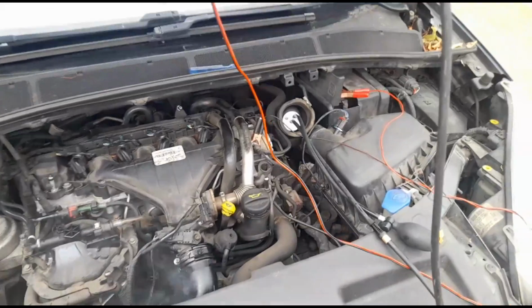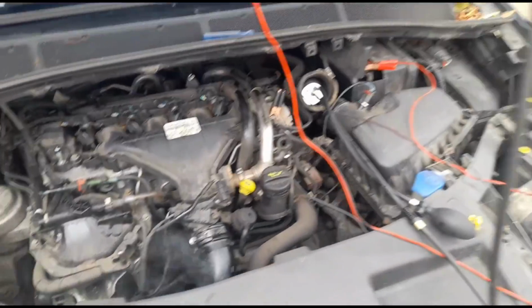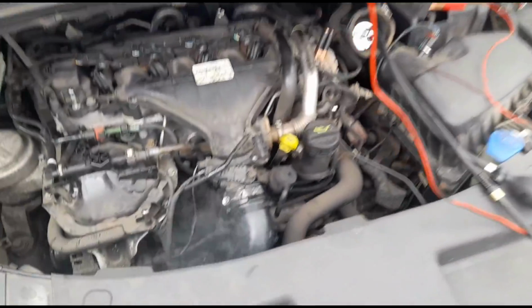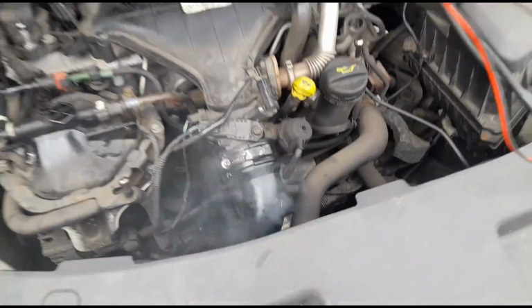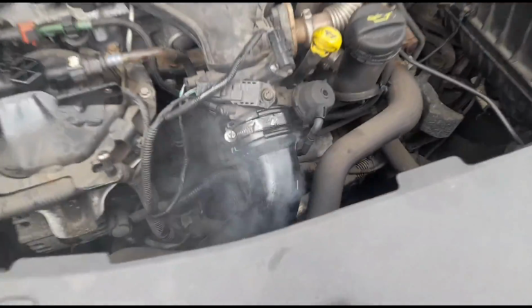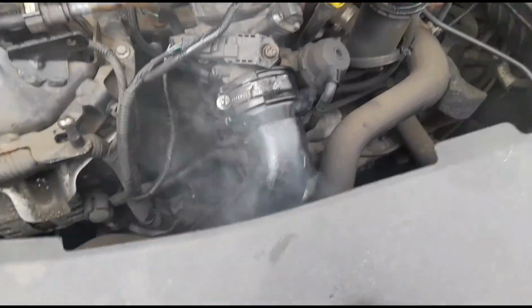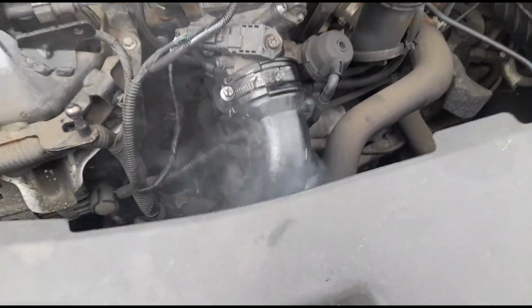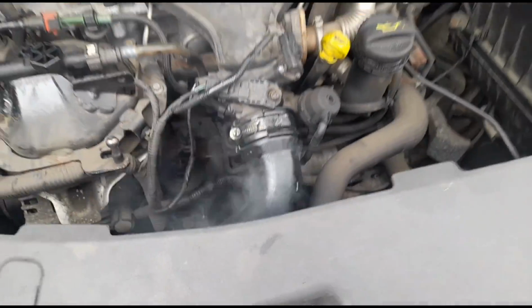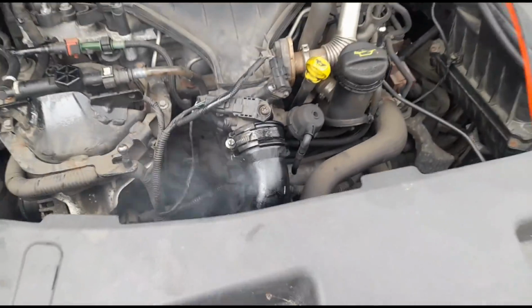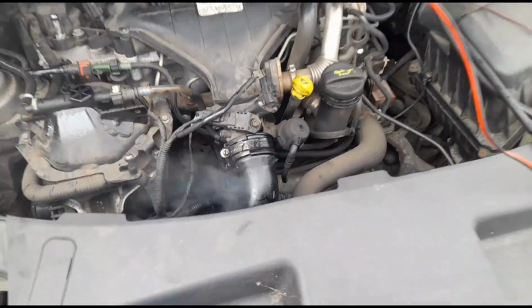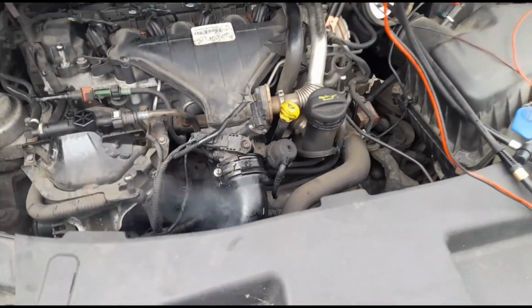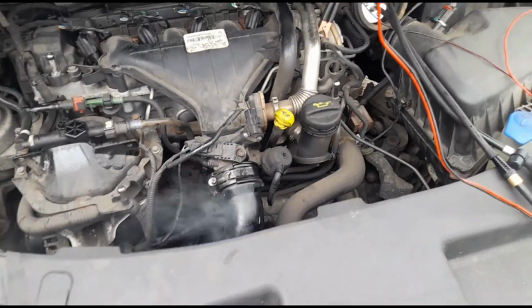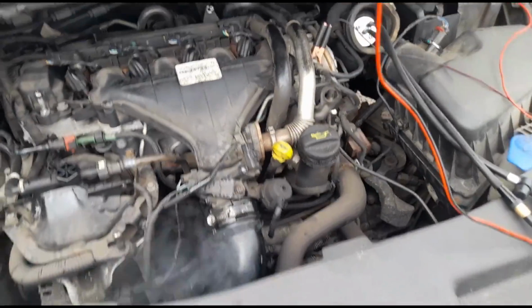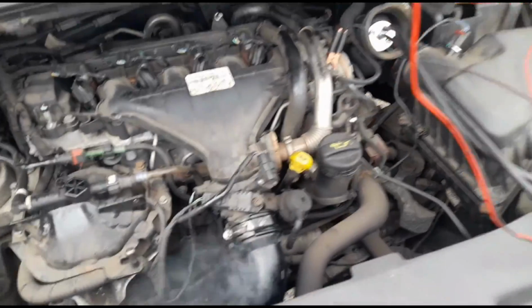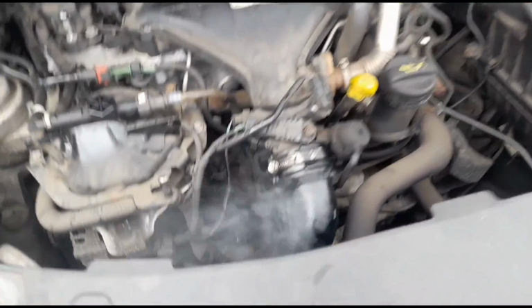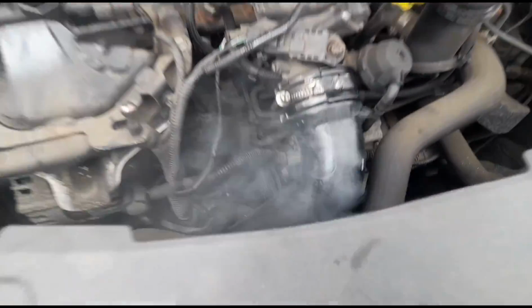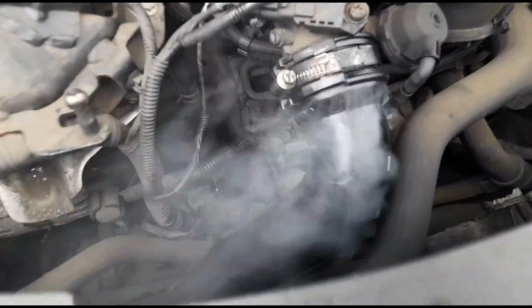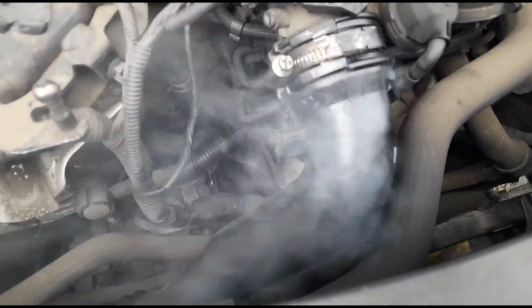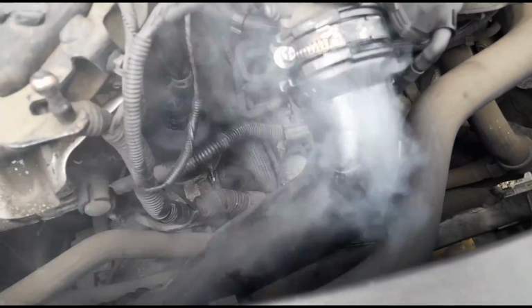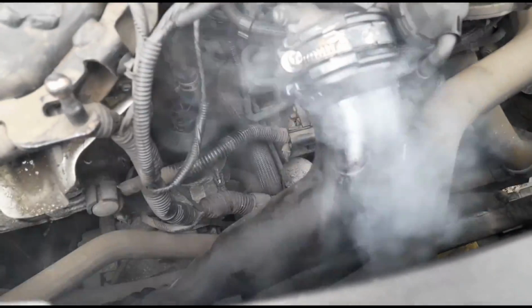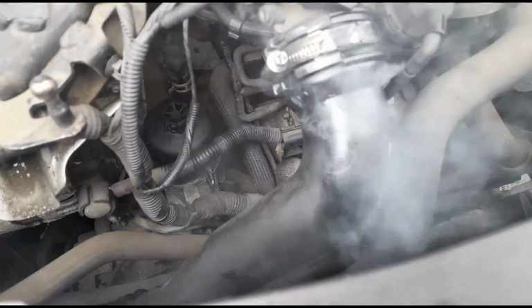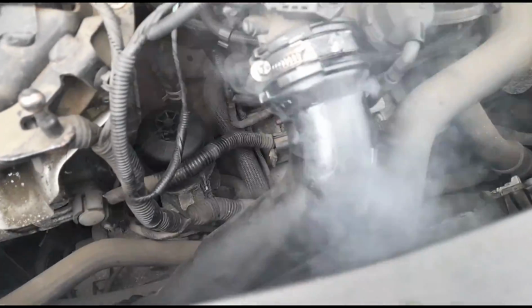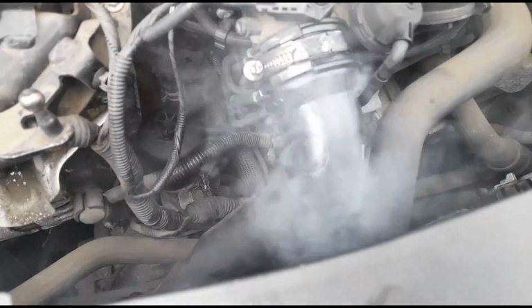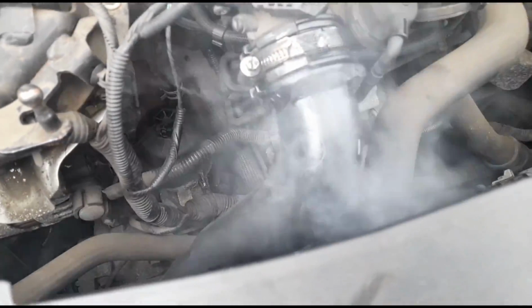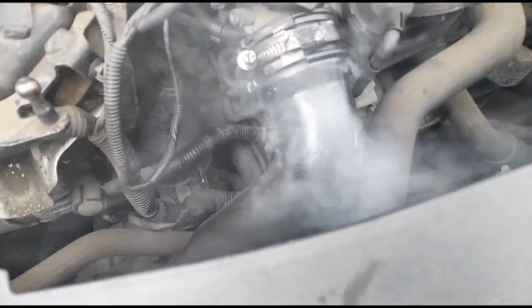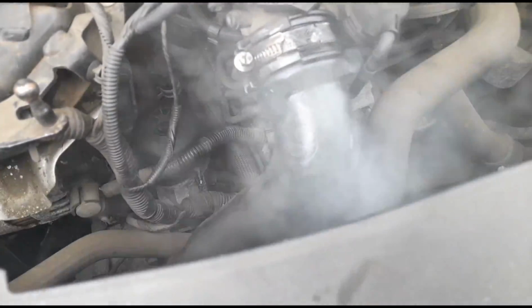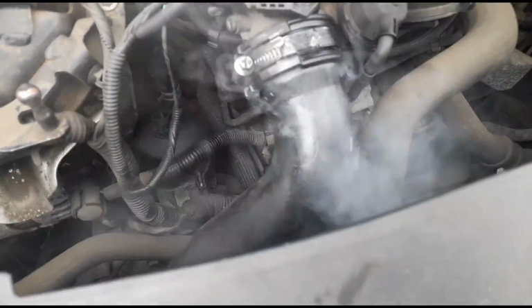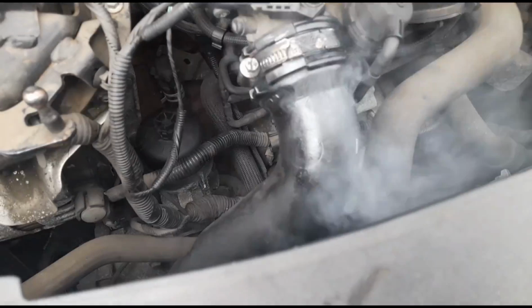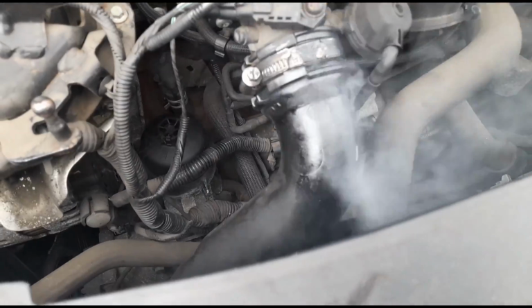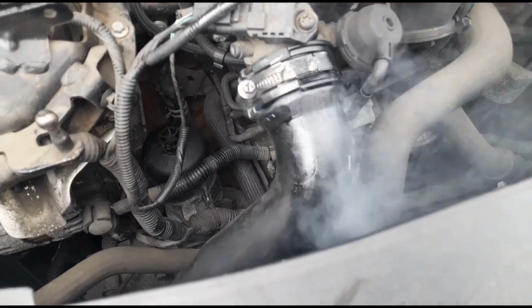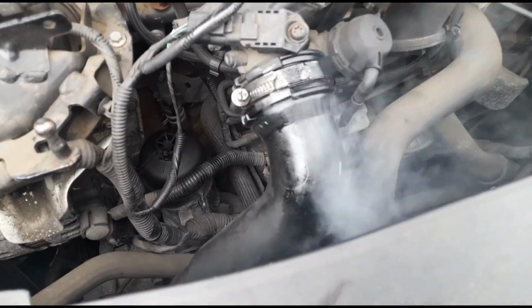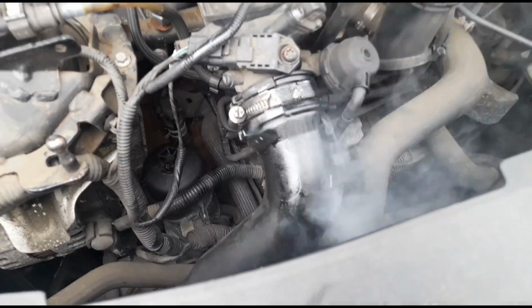That was easy. Looks like another case of blind mechanics. That is a very, very big boost leak.